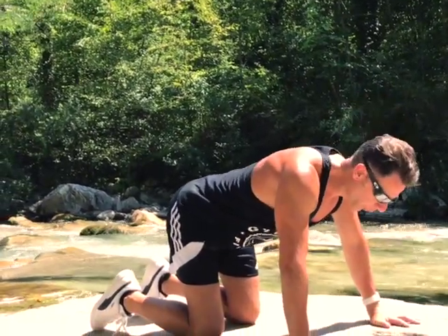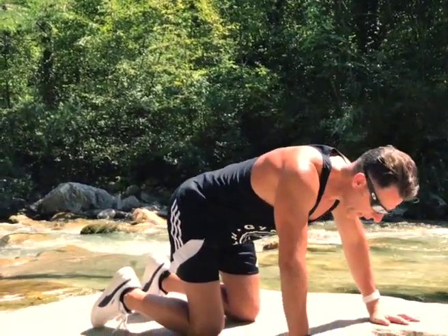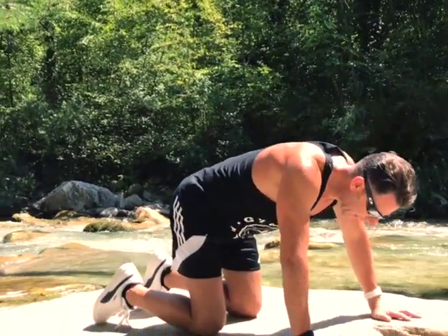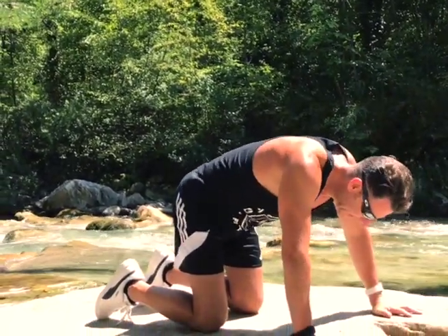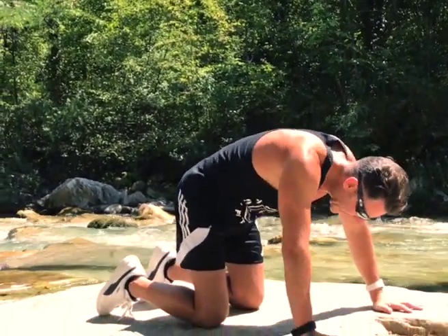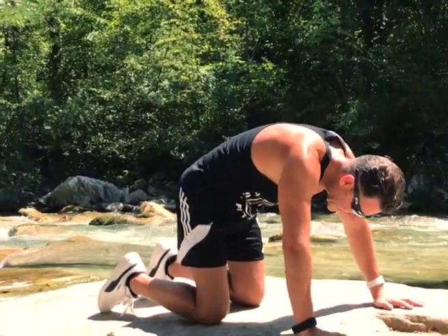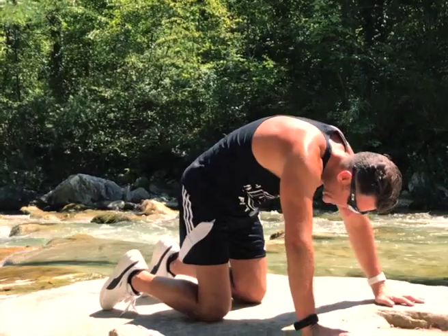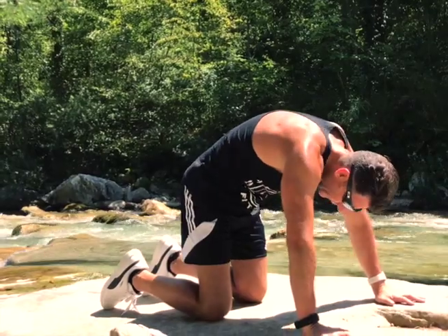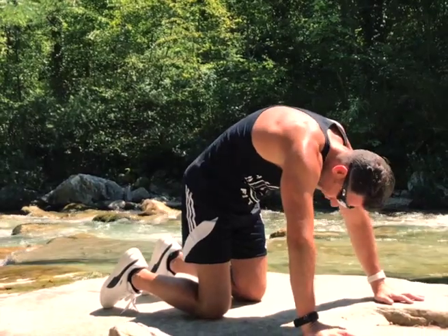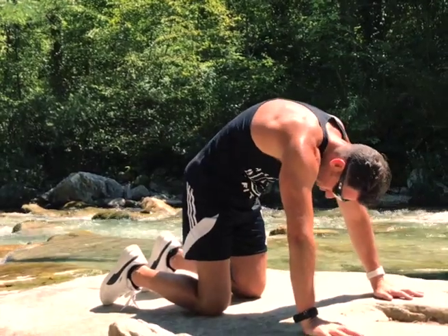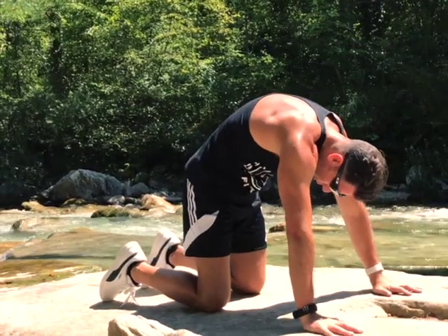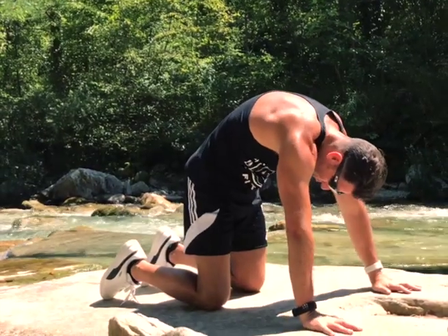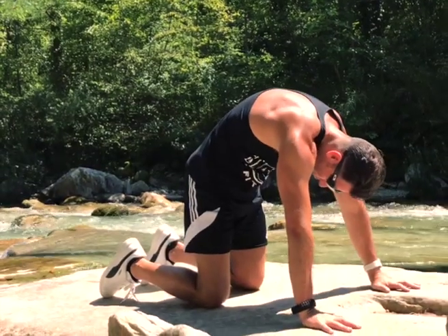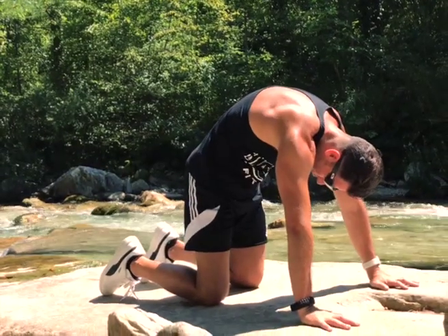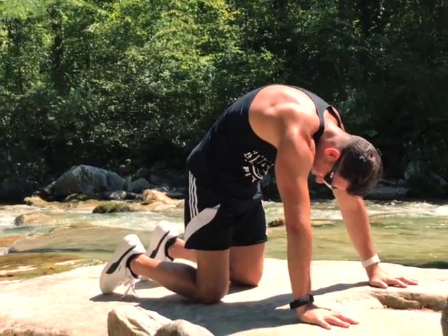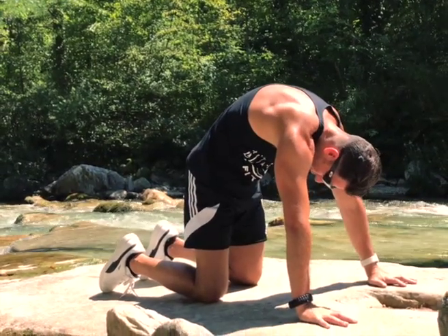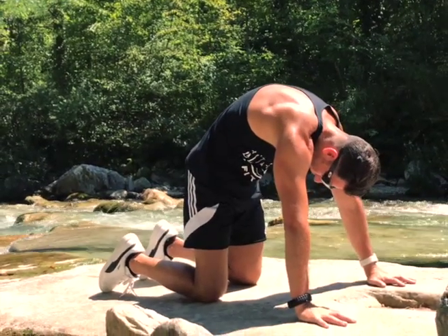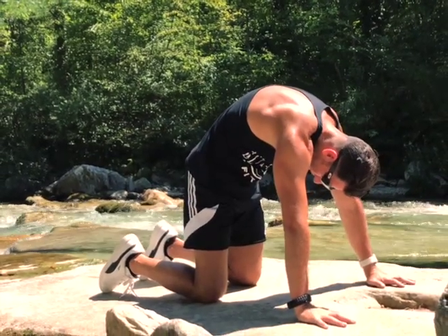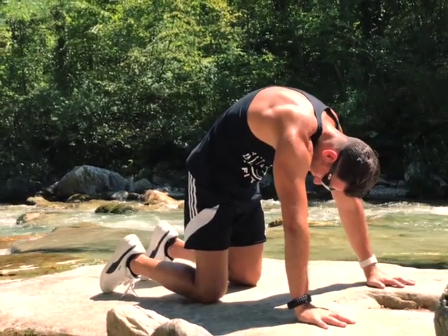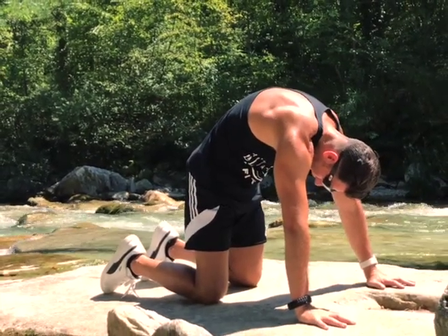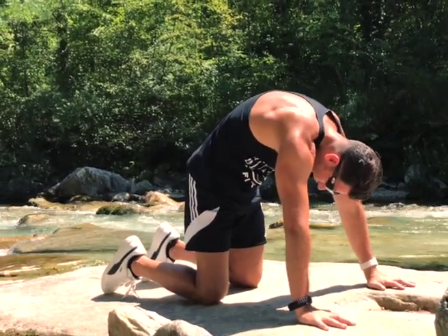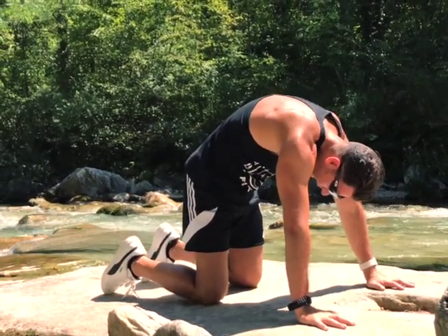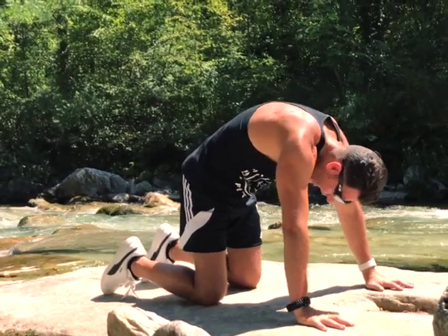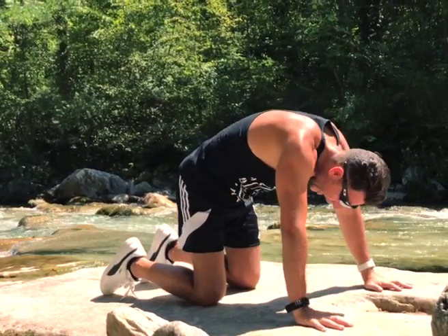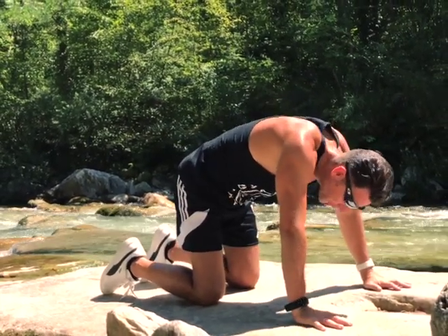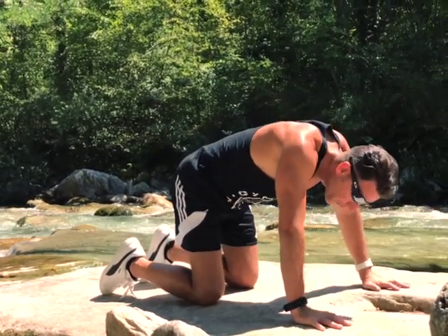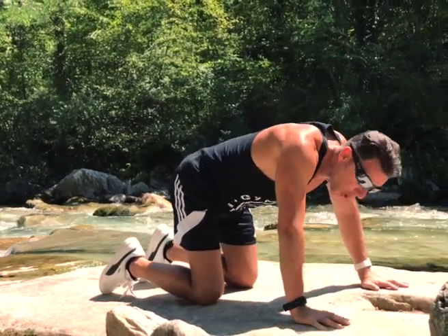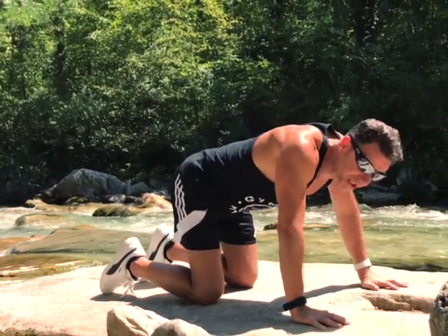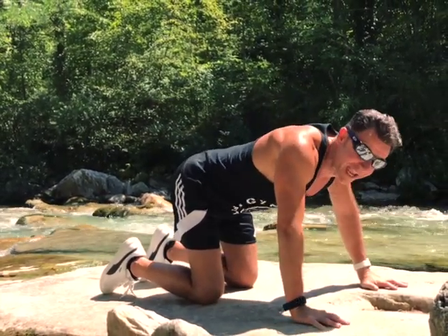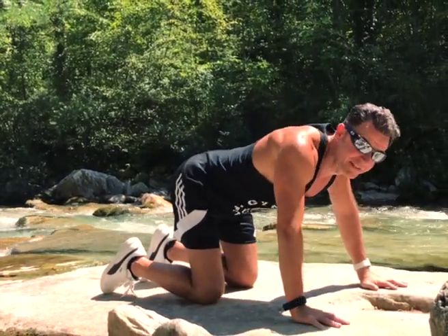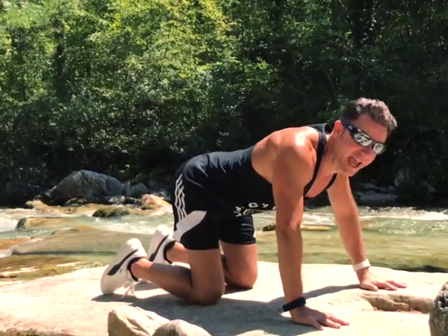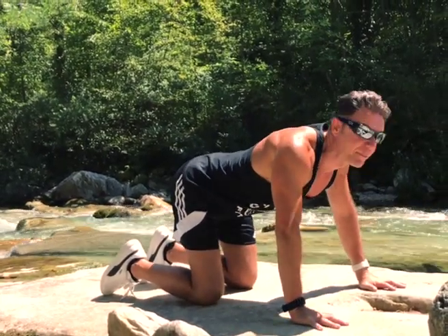Grip intensively, and we do this for 10 times.